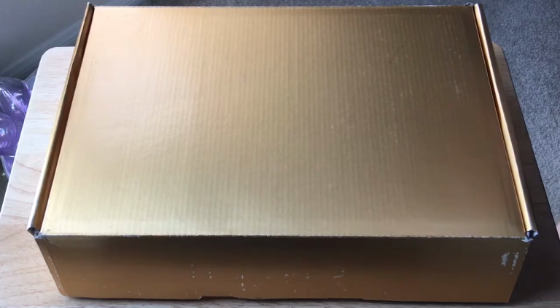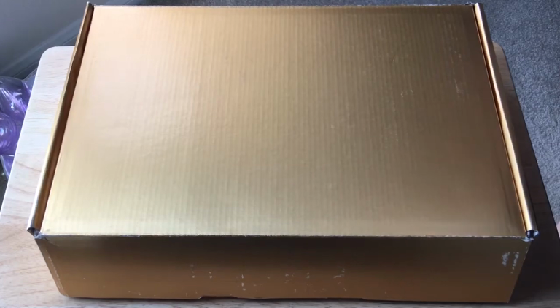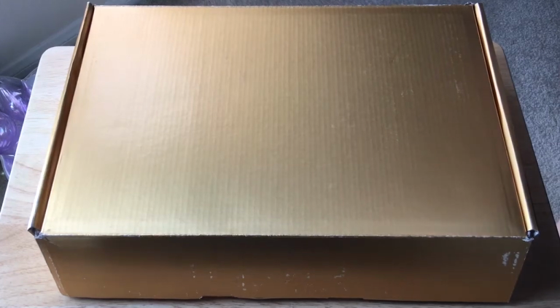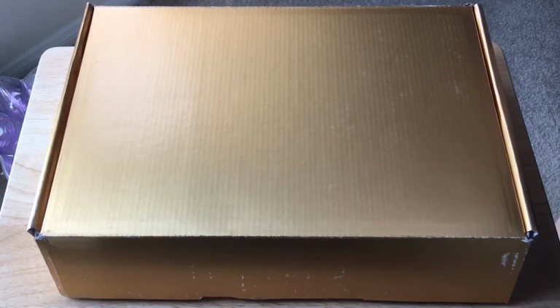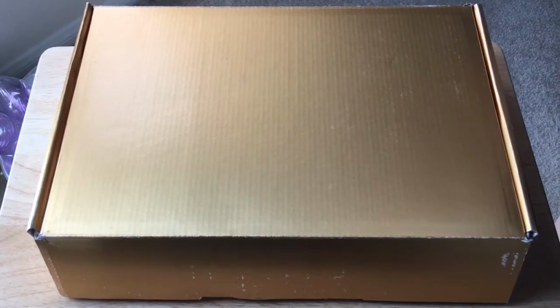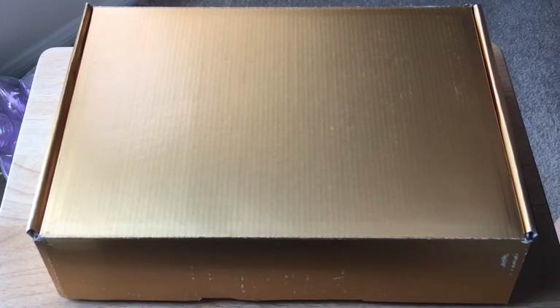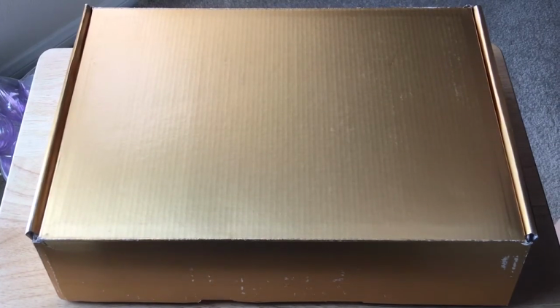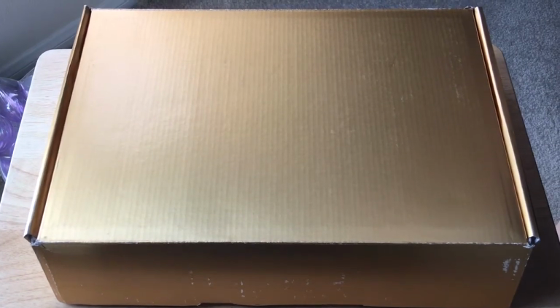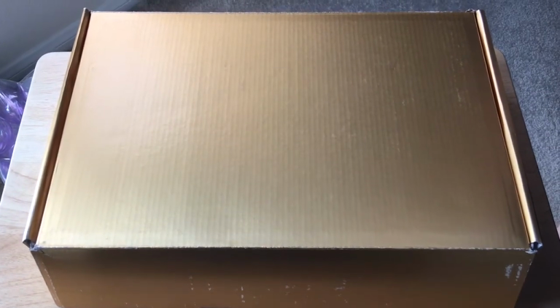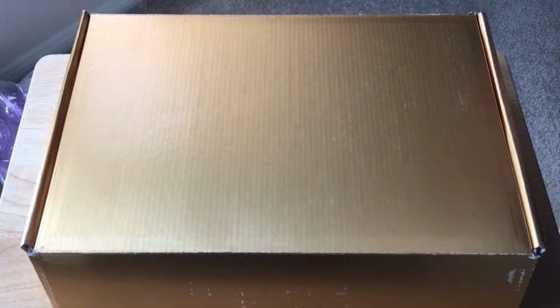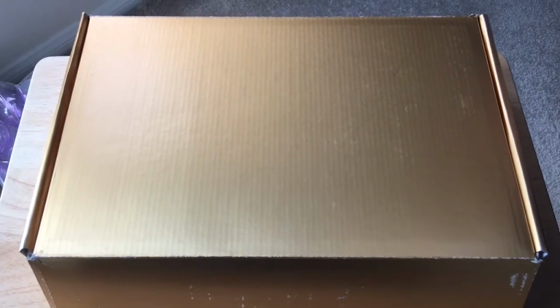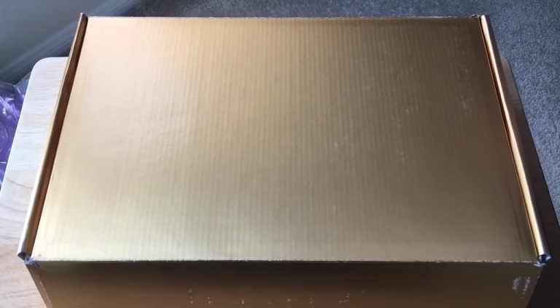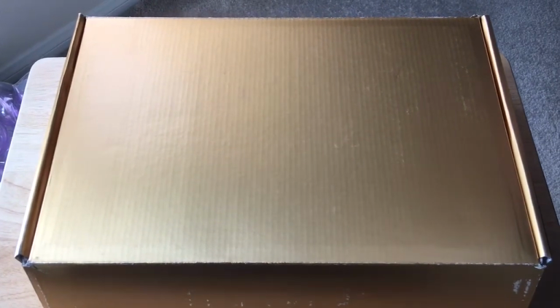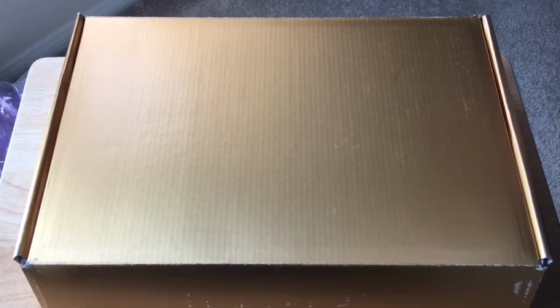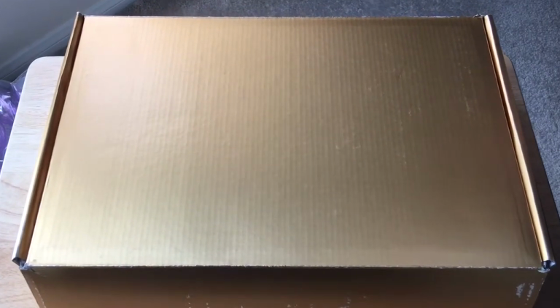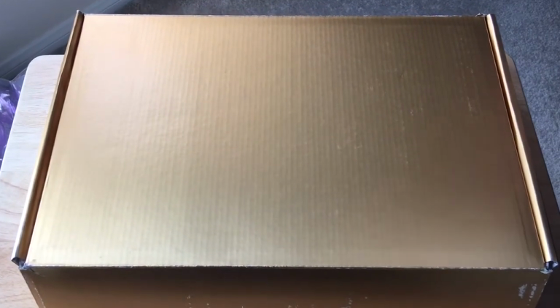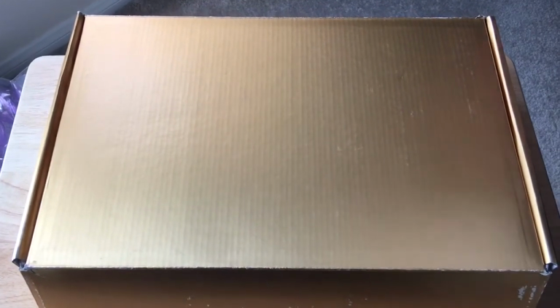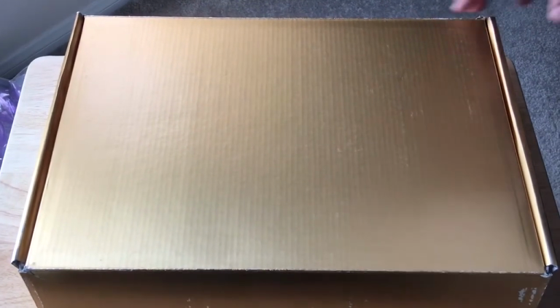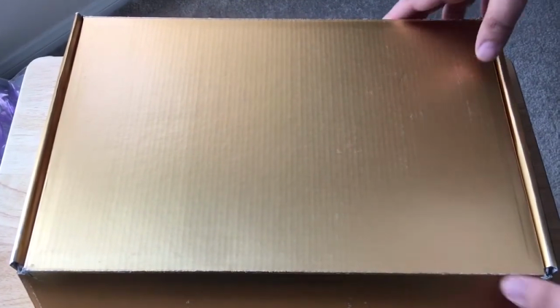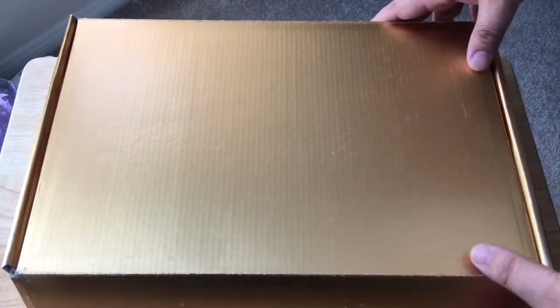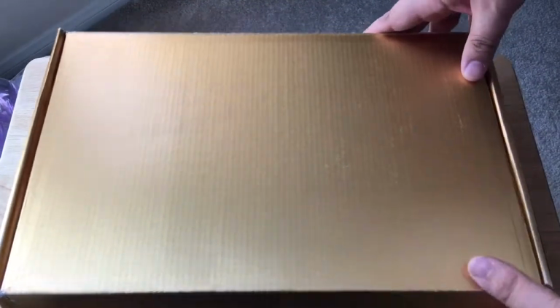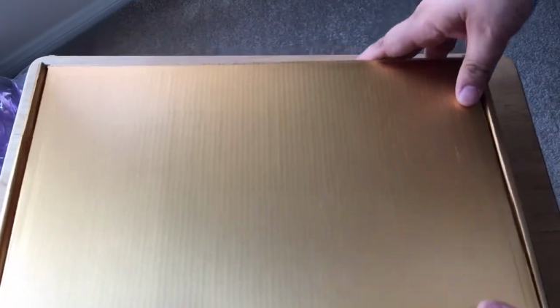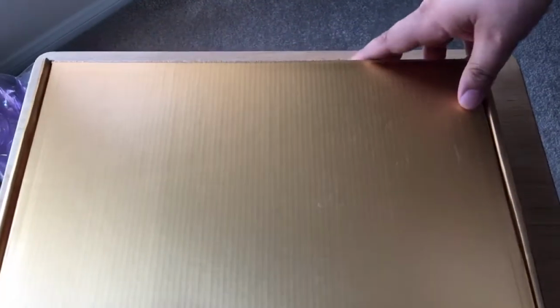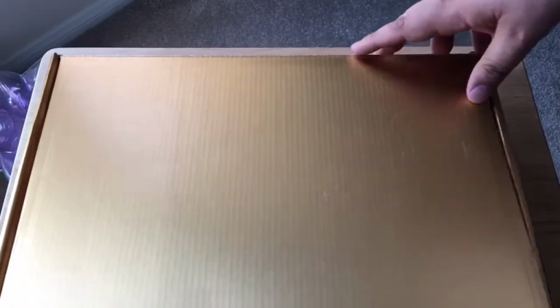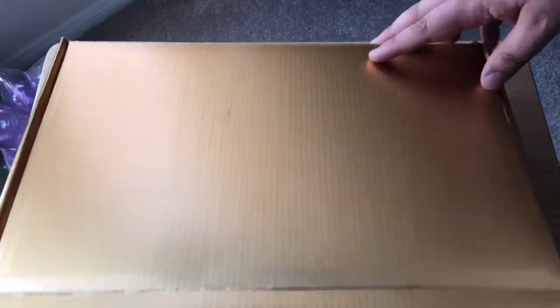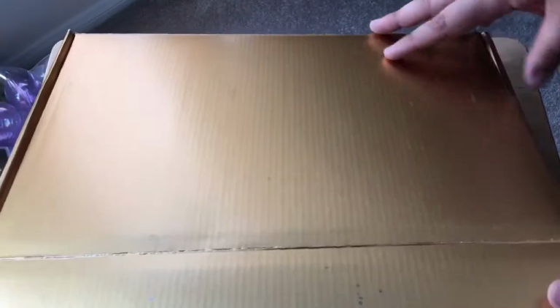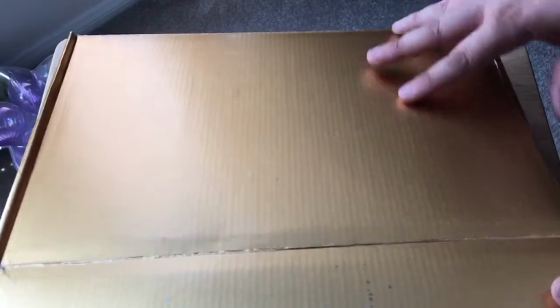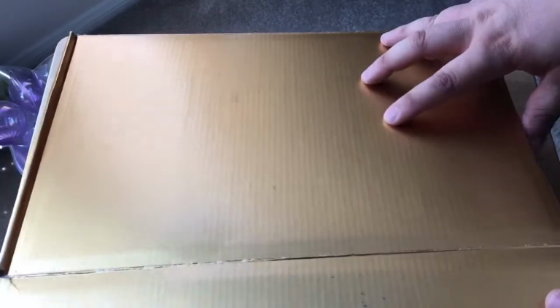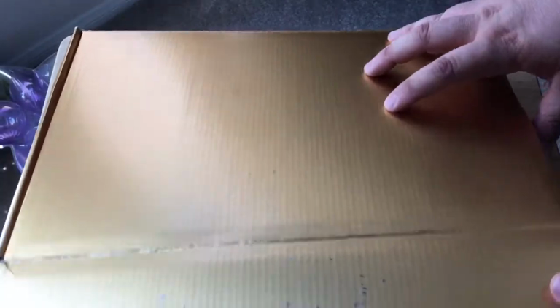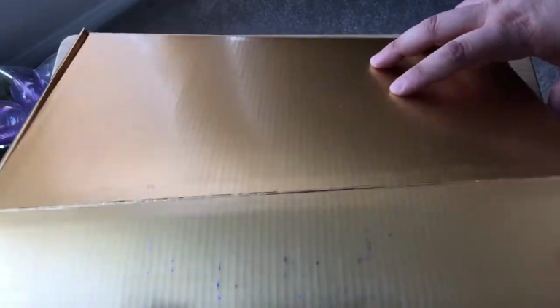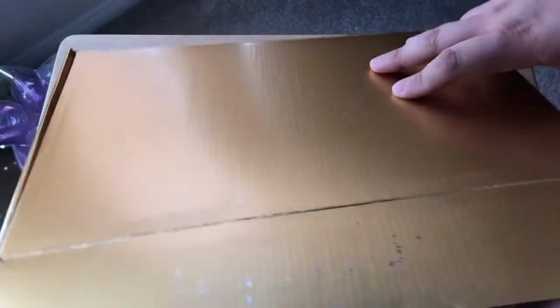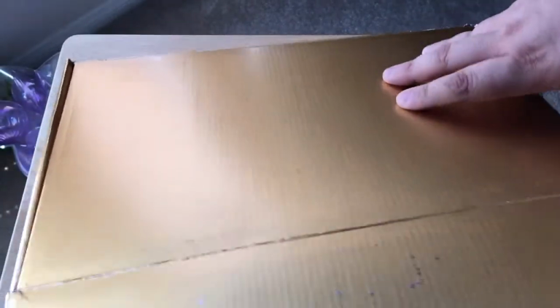Hello, this is Chris Rashton, 24K on Twitter. Today I'll be unboxing the Black Talon from Eric's Drones.